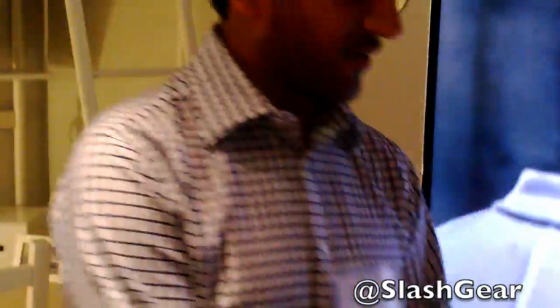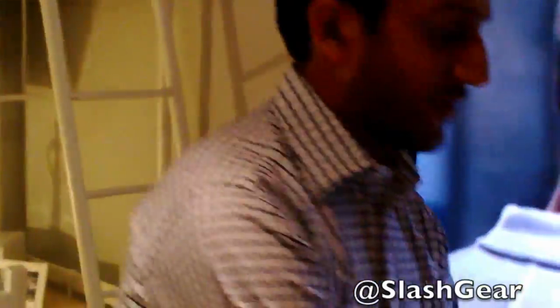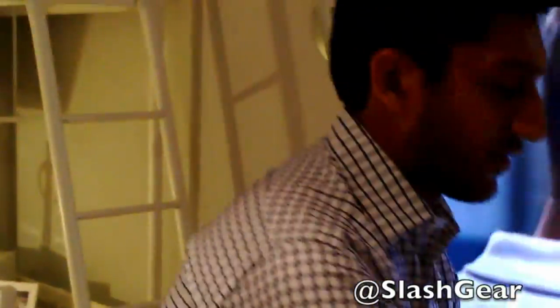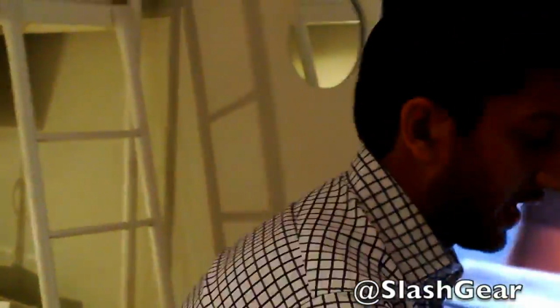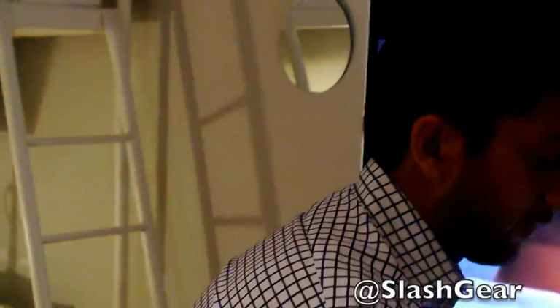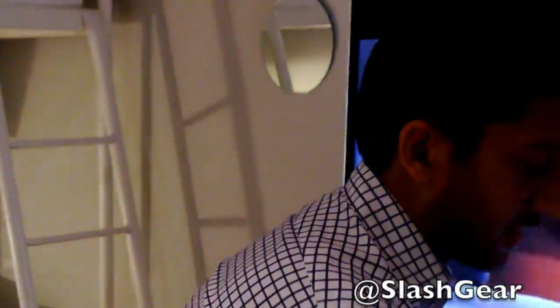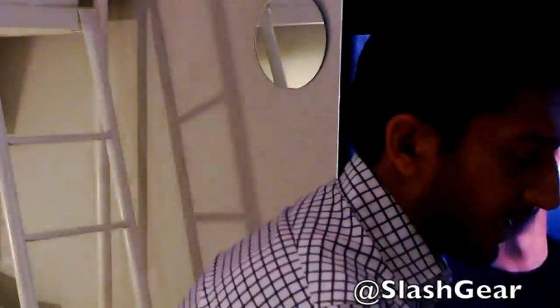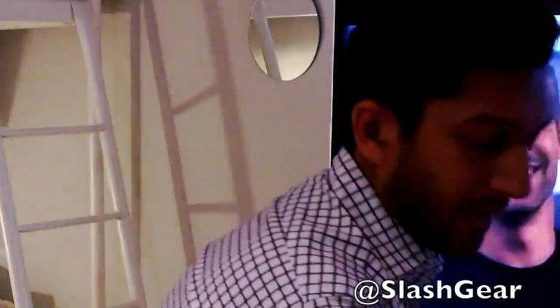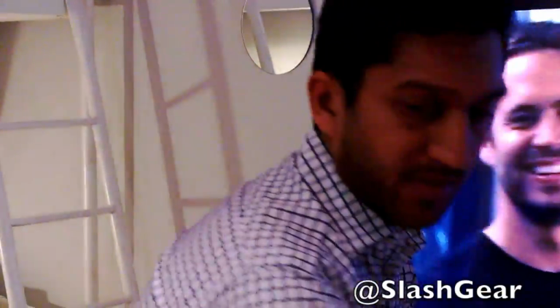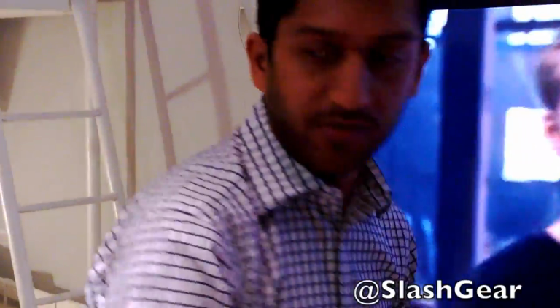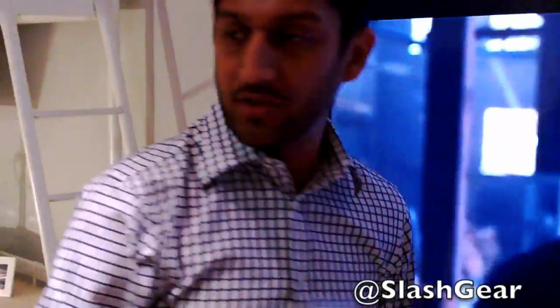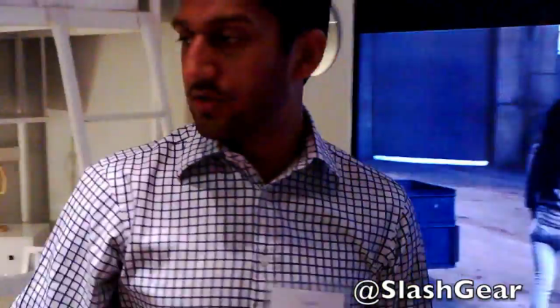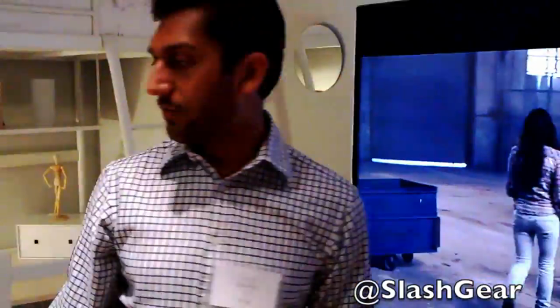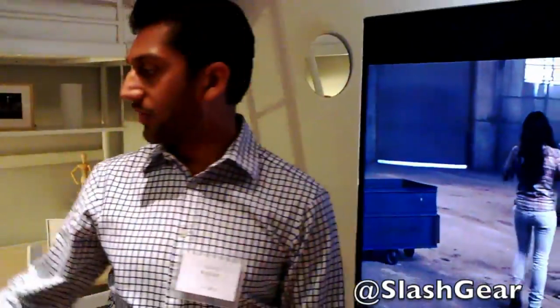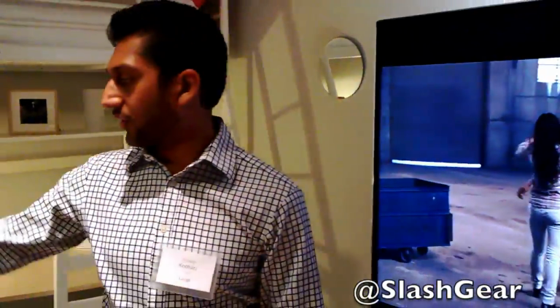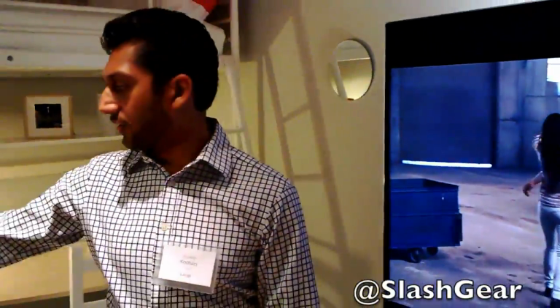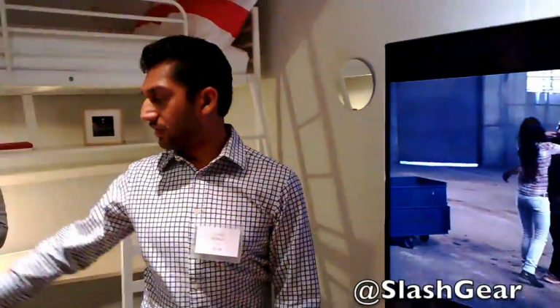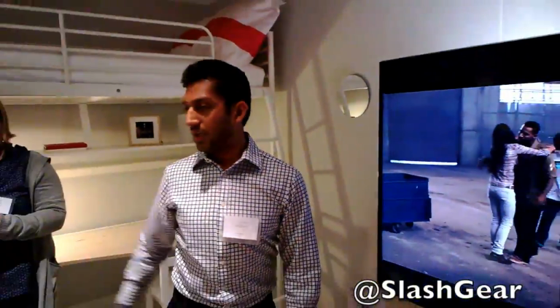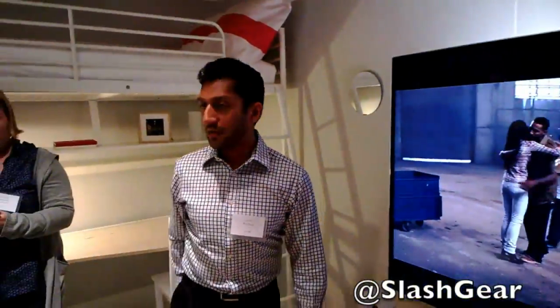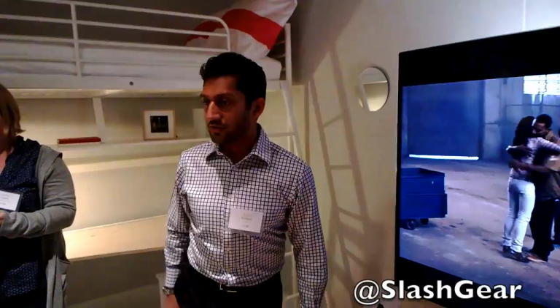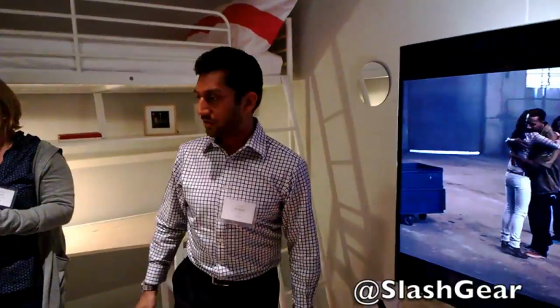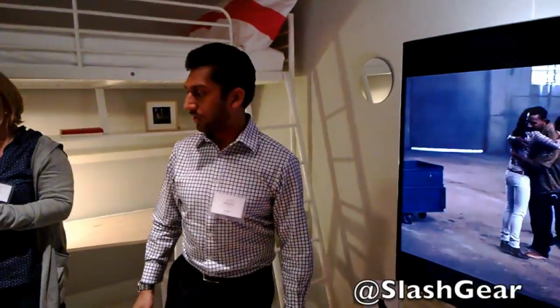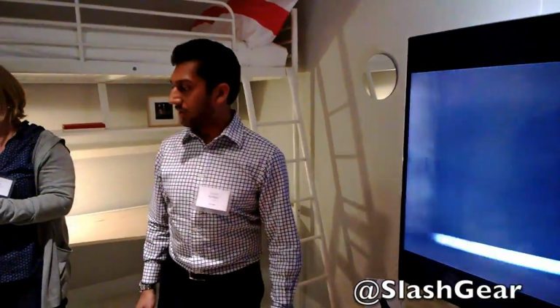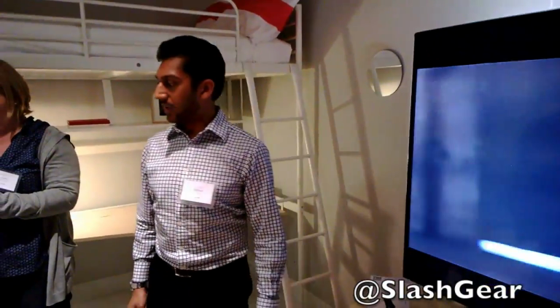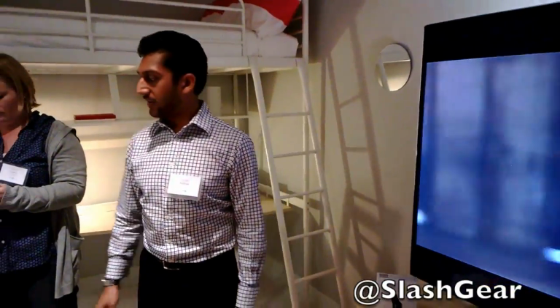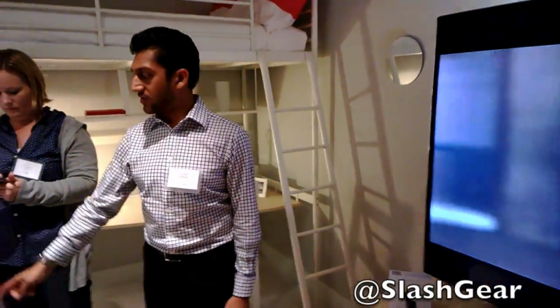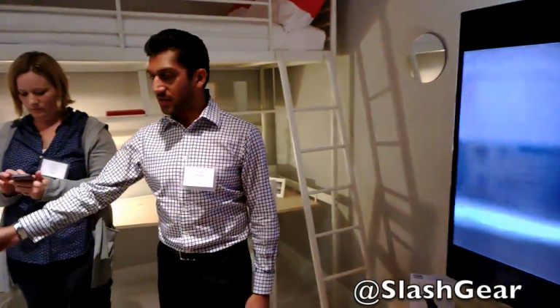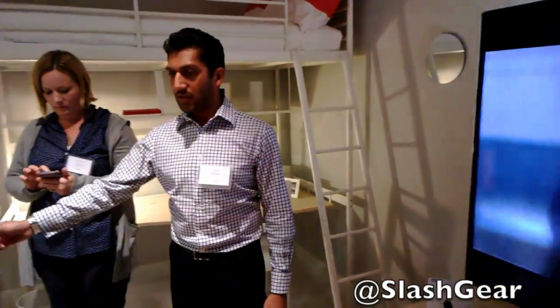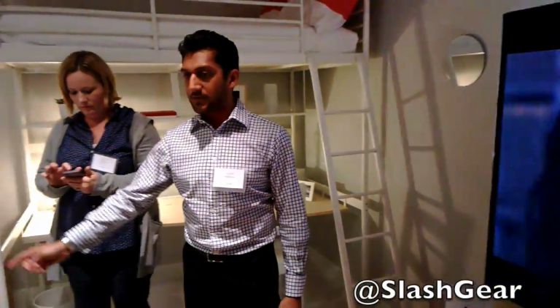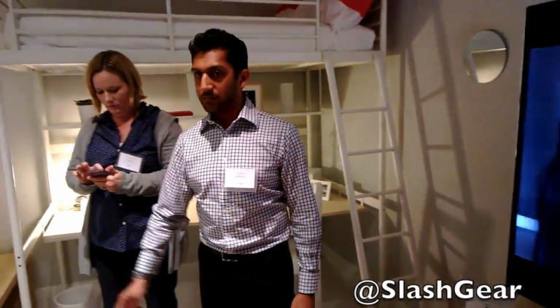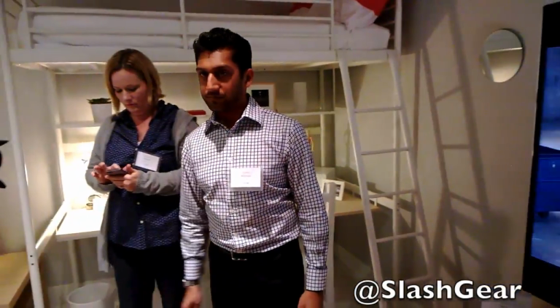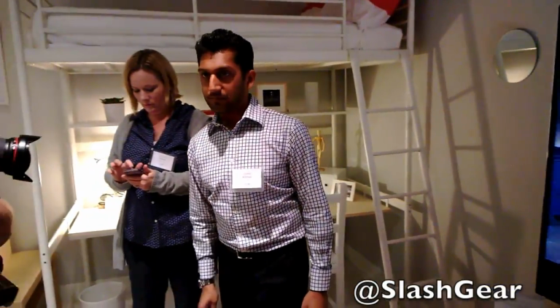So these are experiences we have with some of the apps that I've shown you. We also allow you to control things using your laptop.